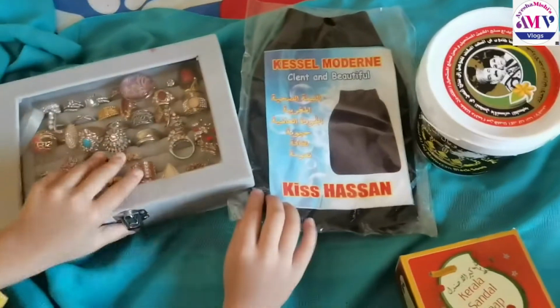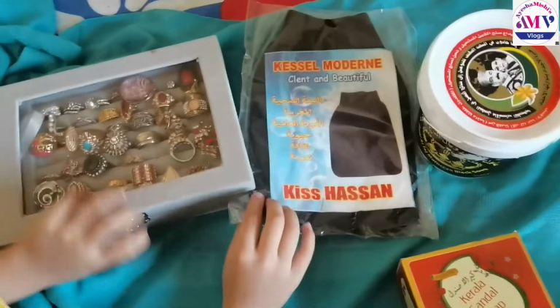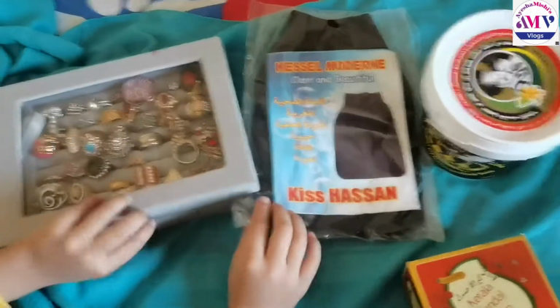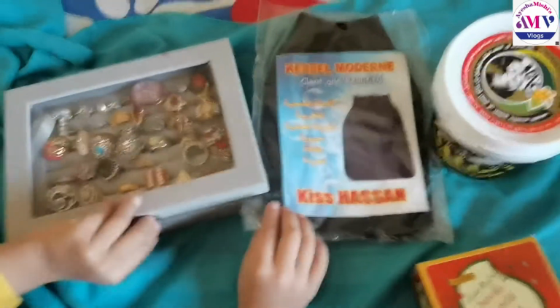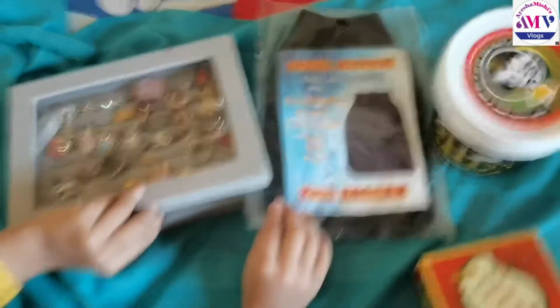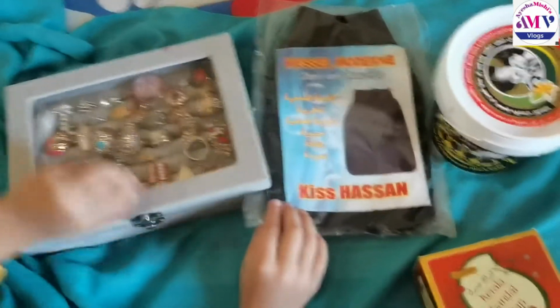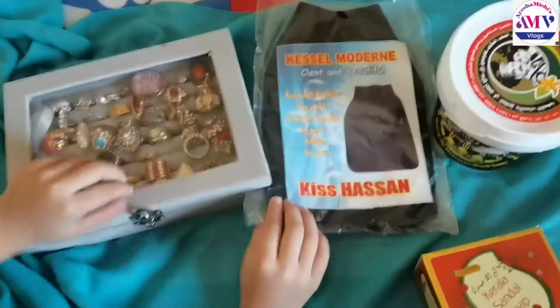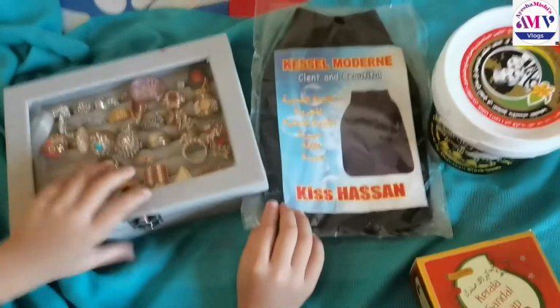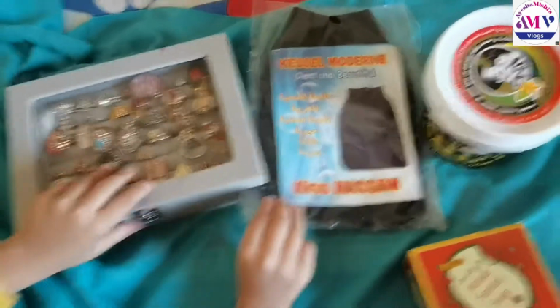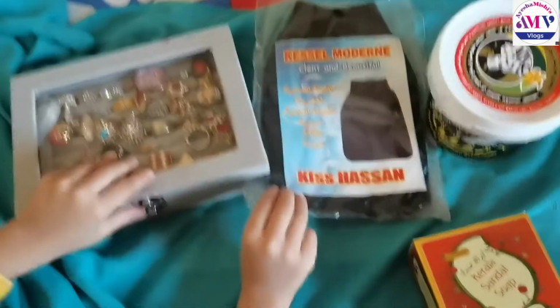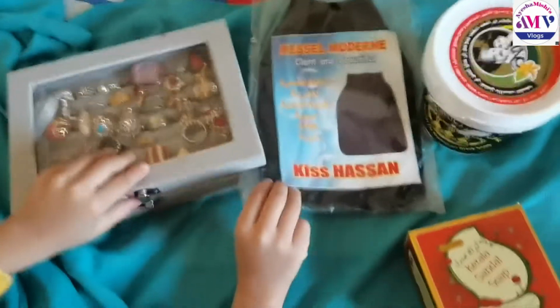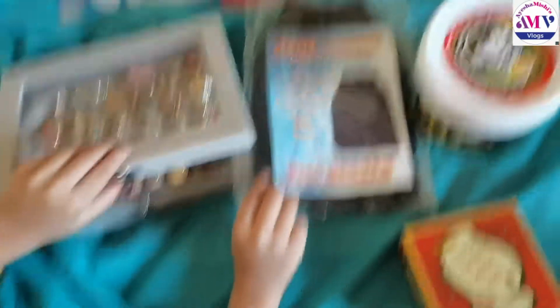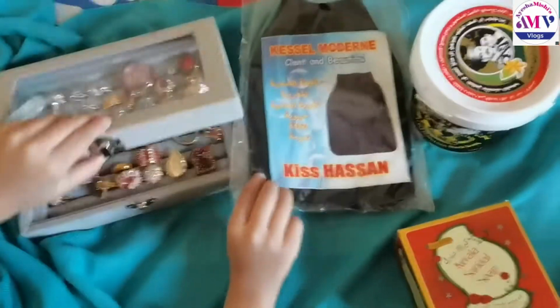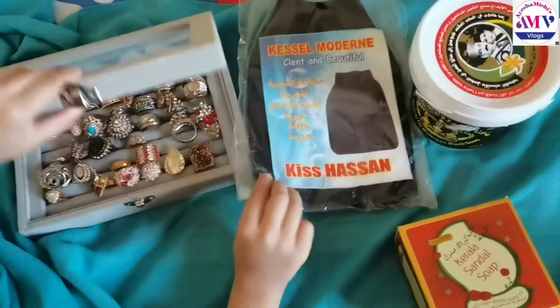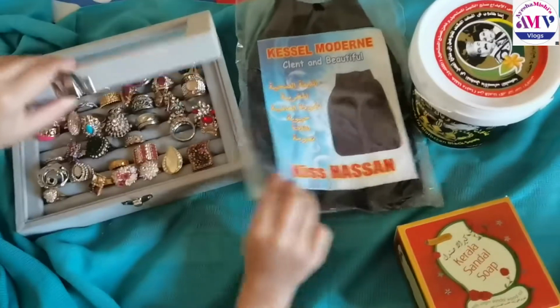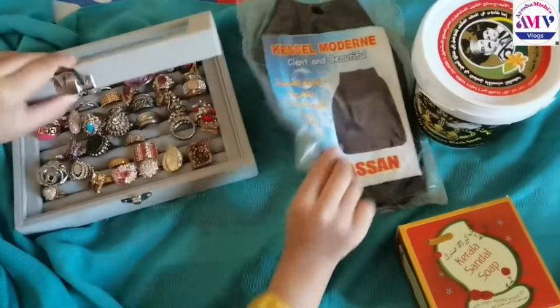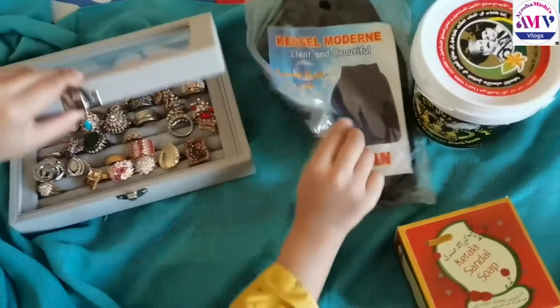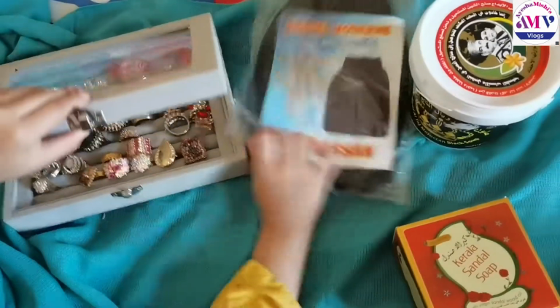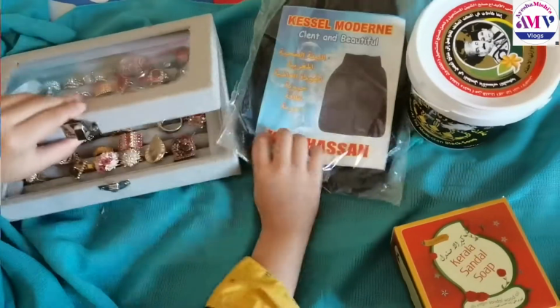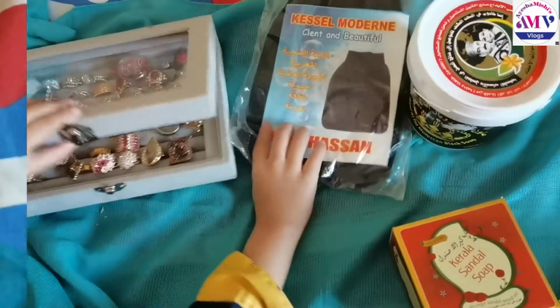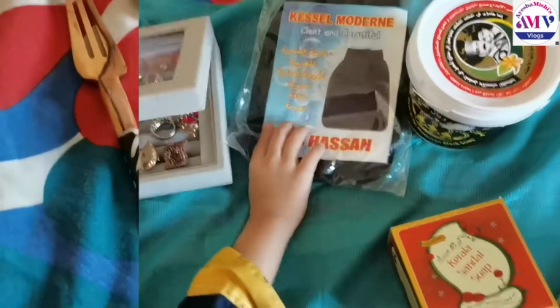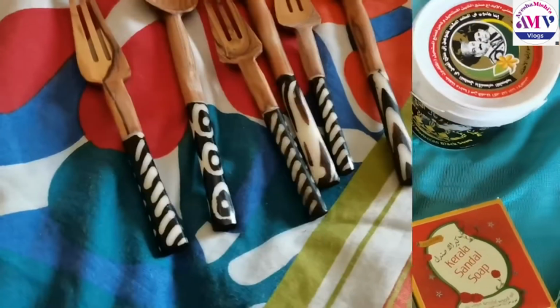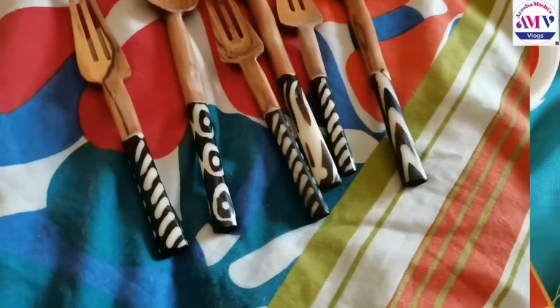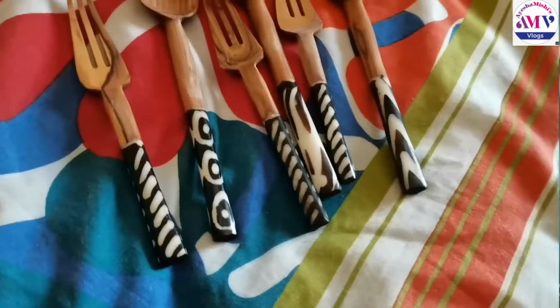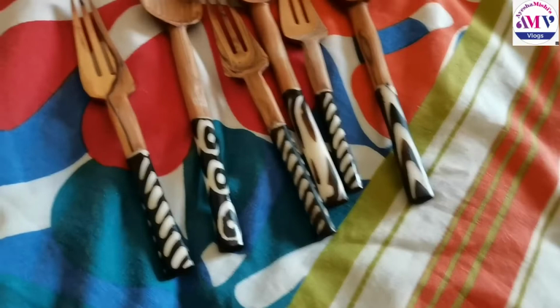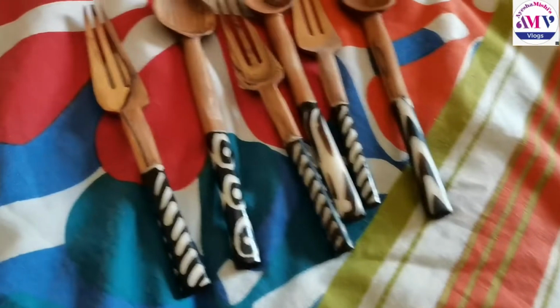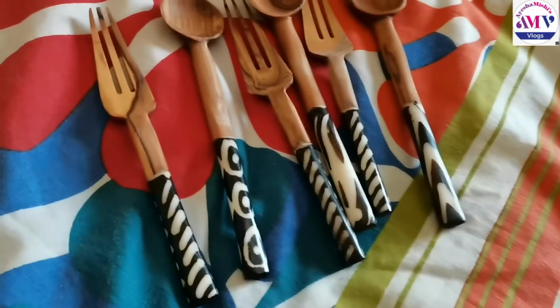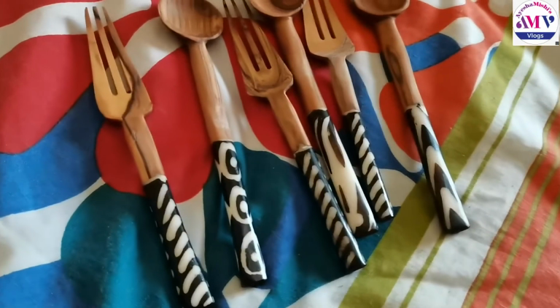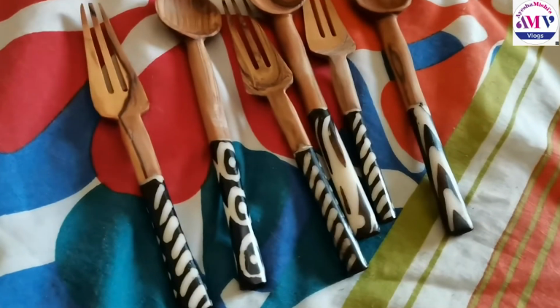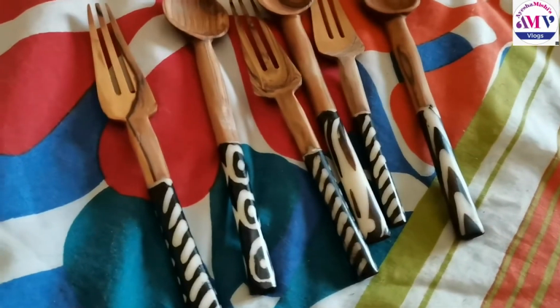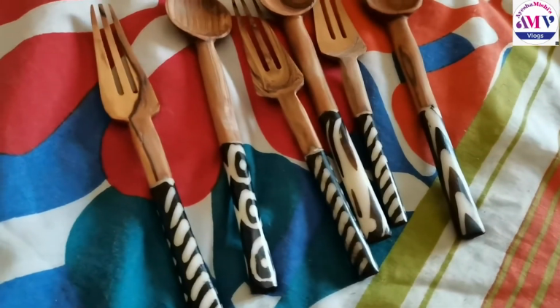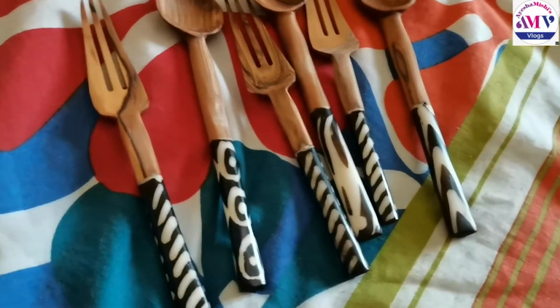I can have some new rings that are in the car. I want to share them. These are from Global Village, which I bought.